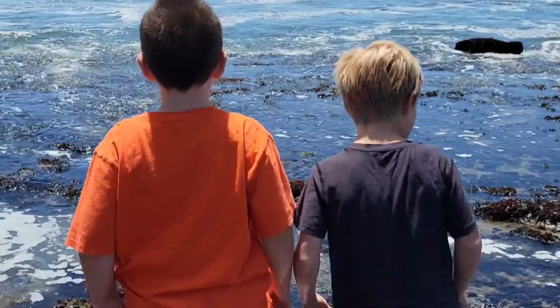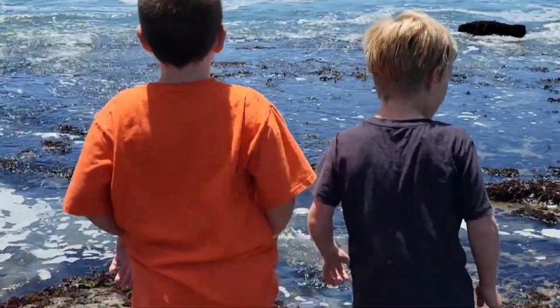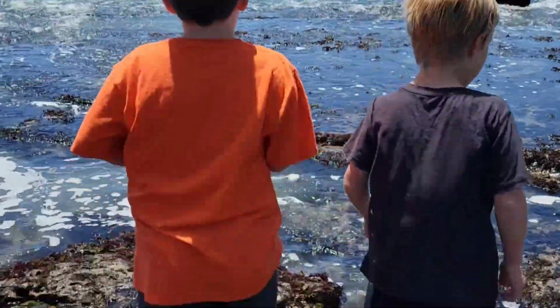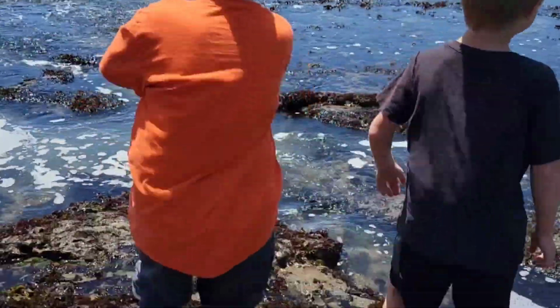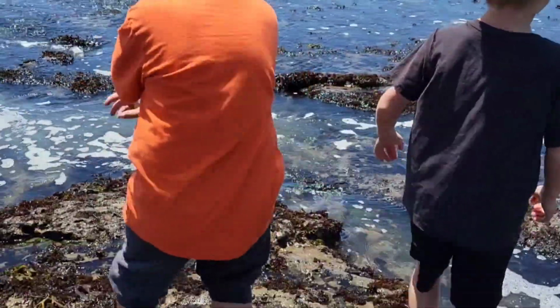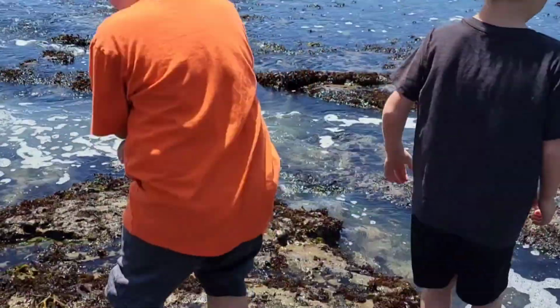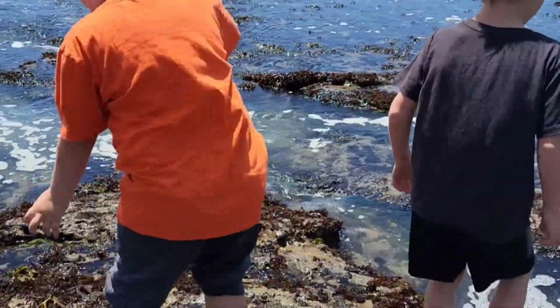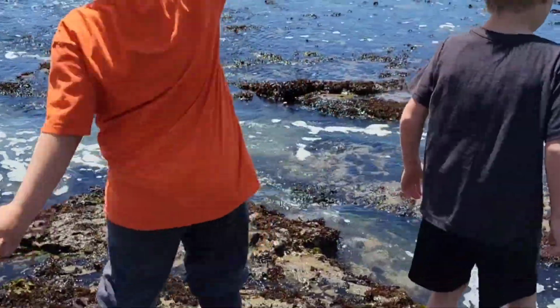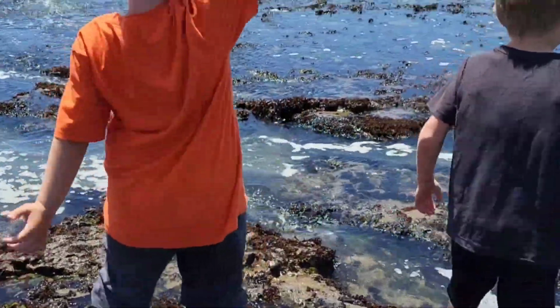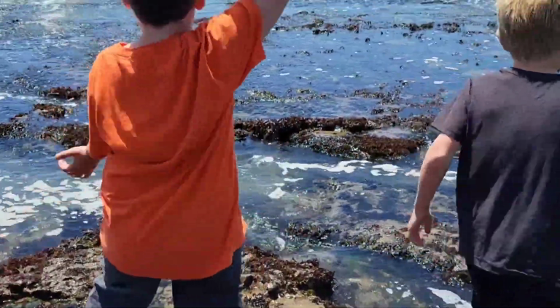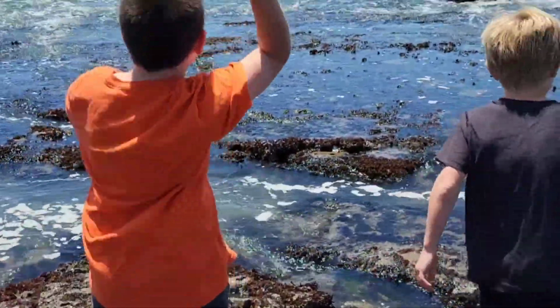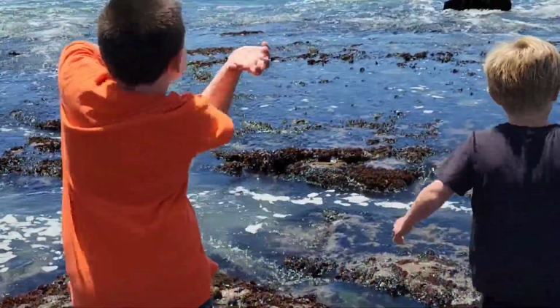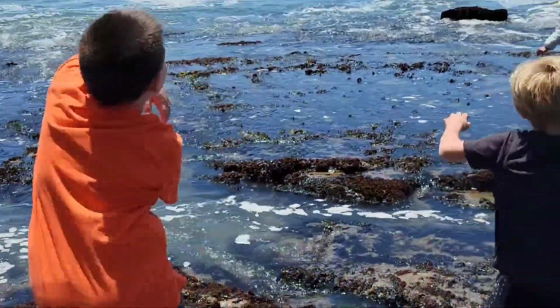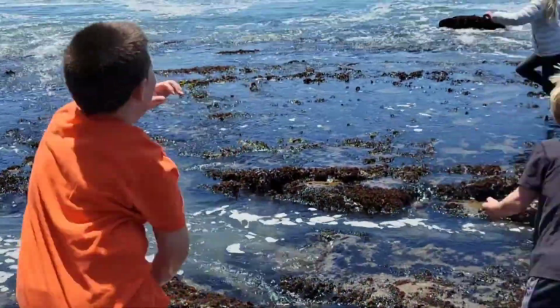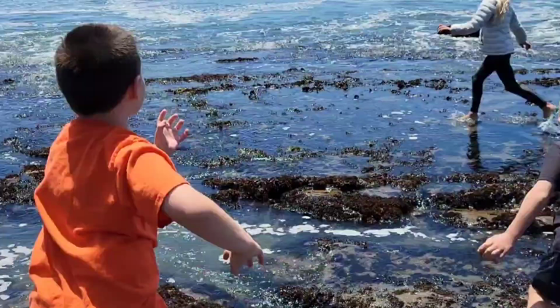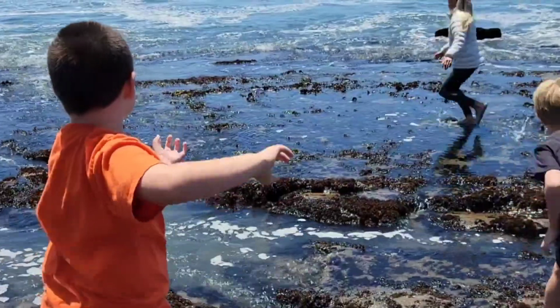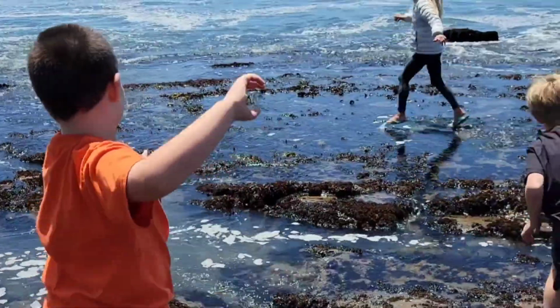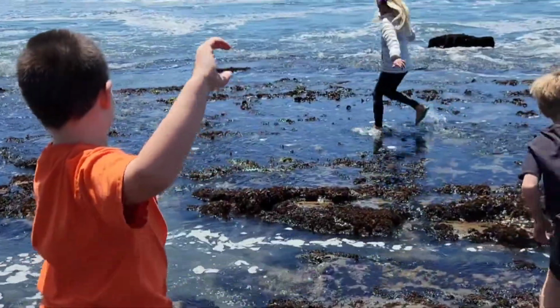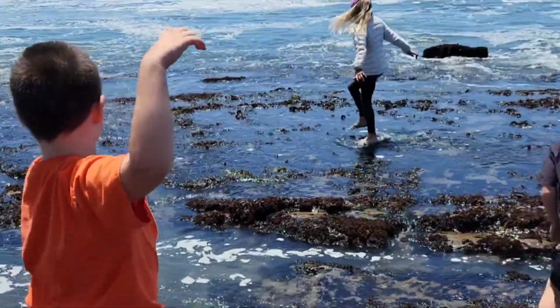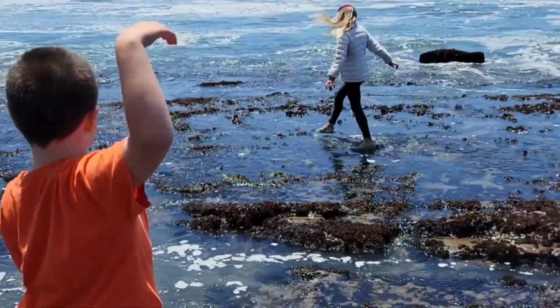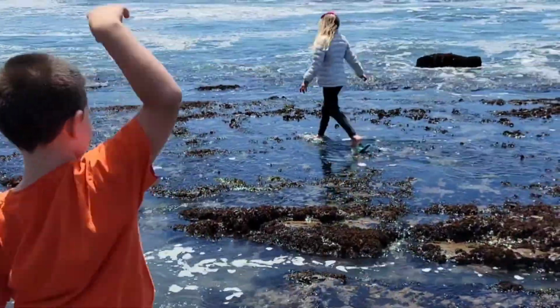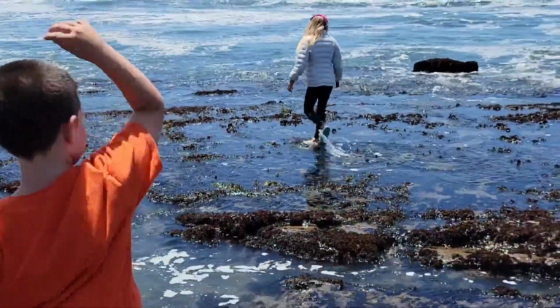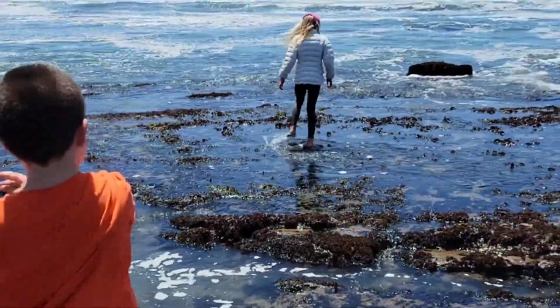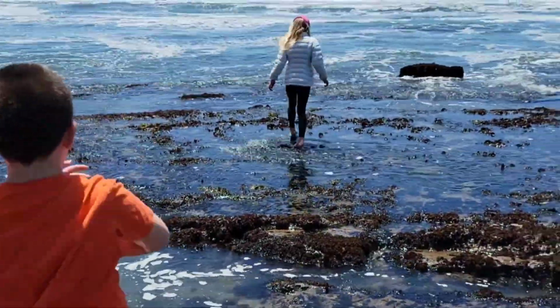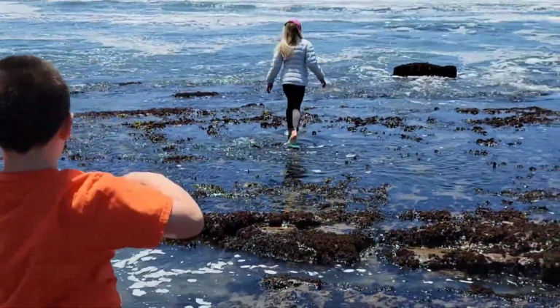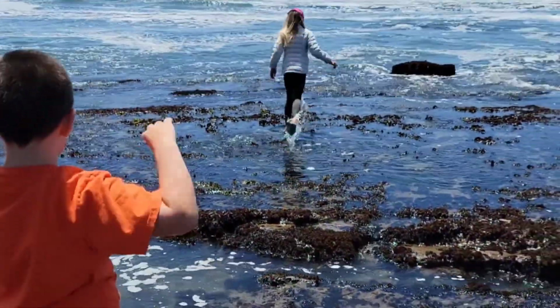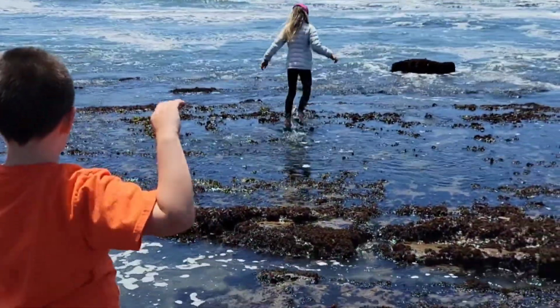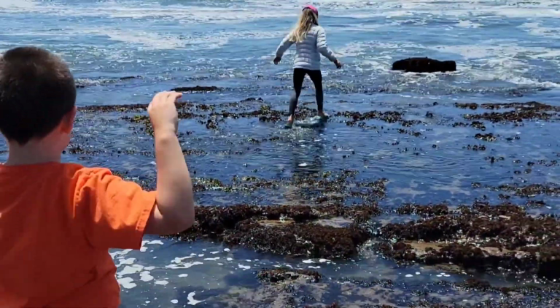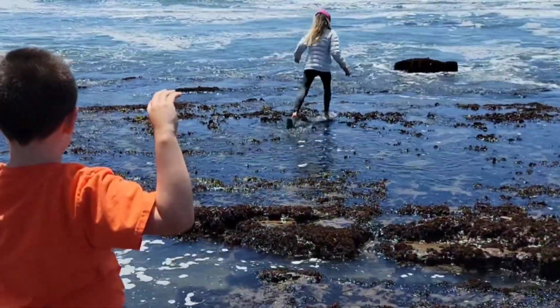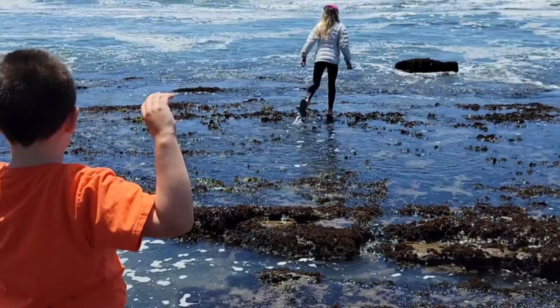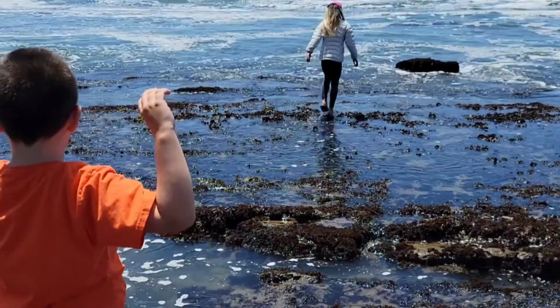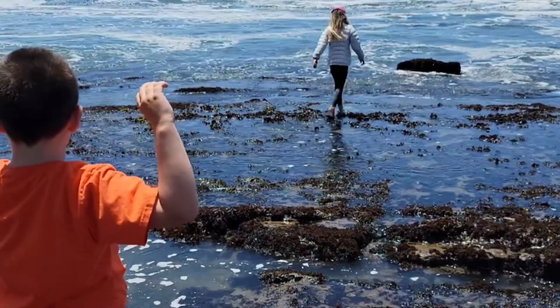I was like a waterbender master! They are playing Avatar so Daniel is the waterbender.